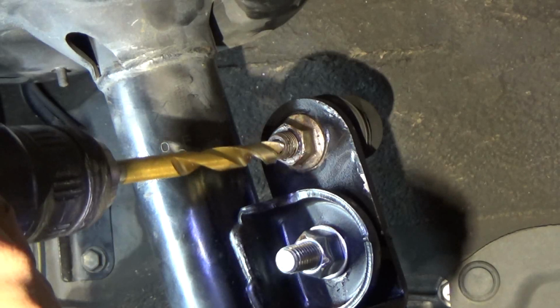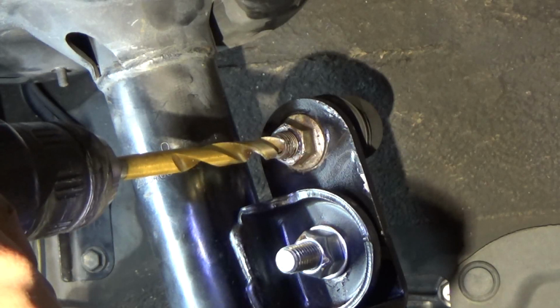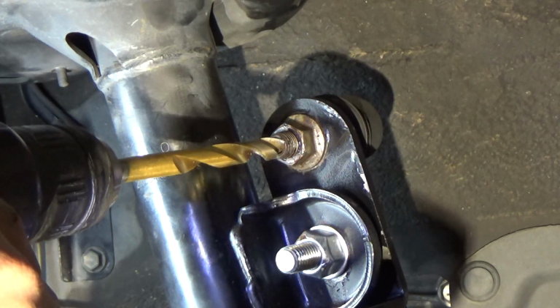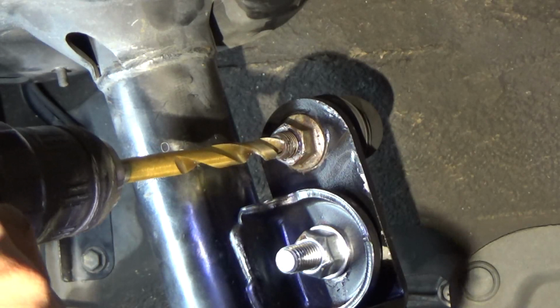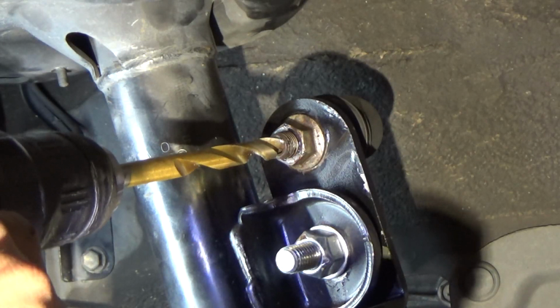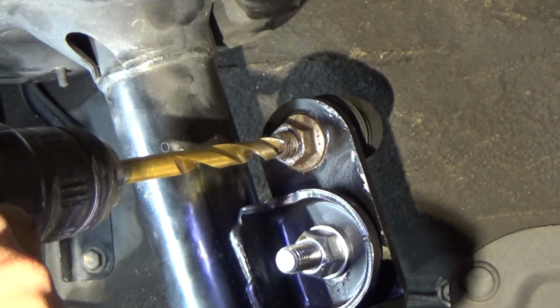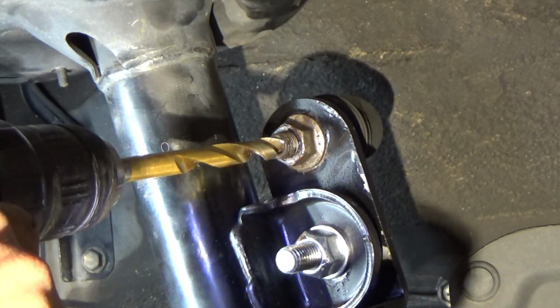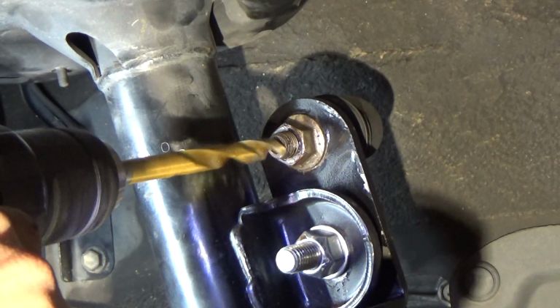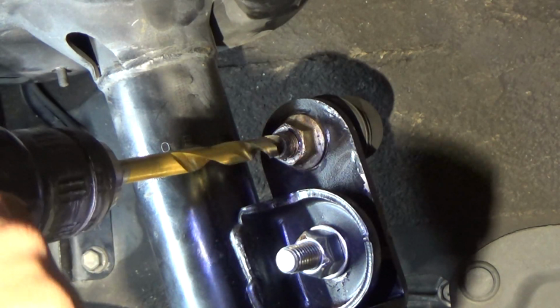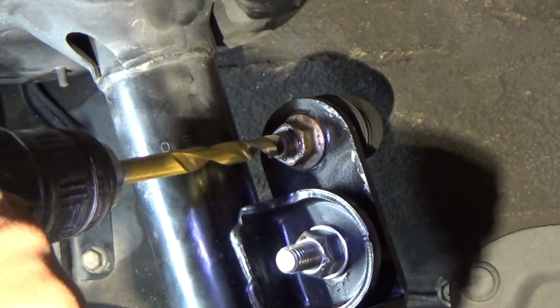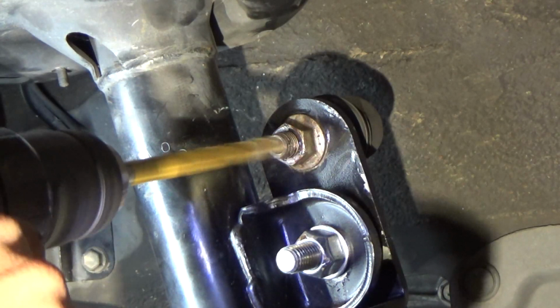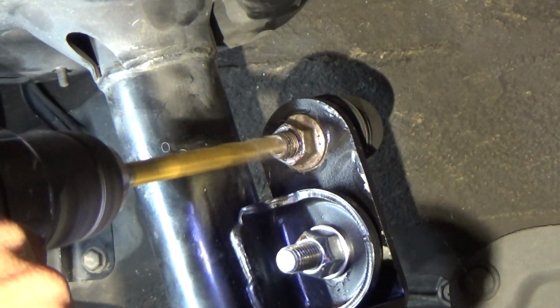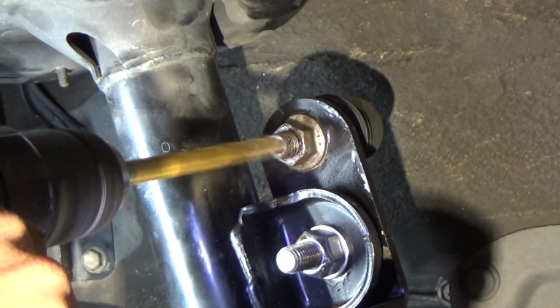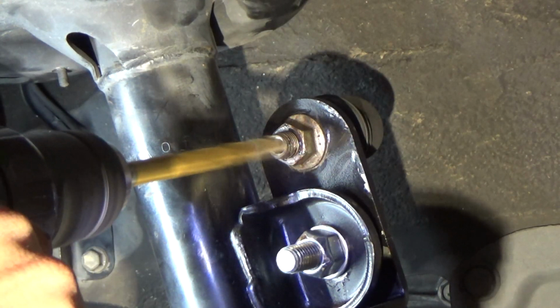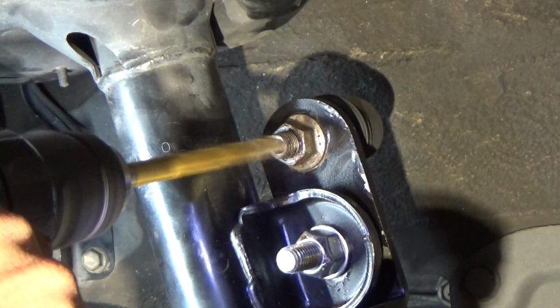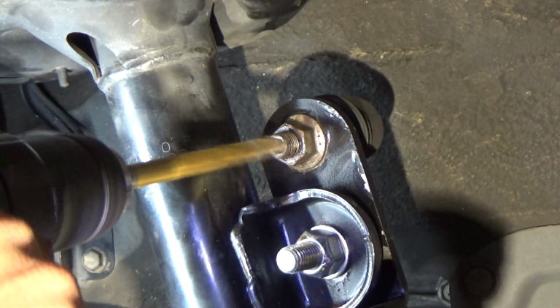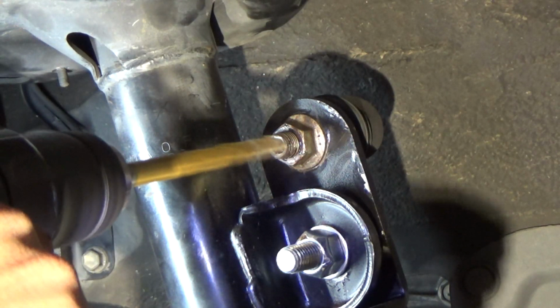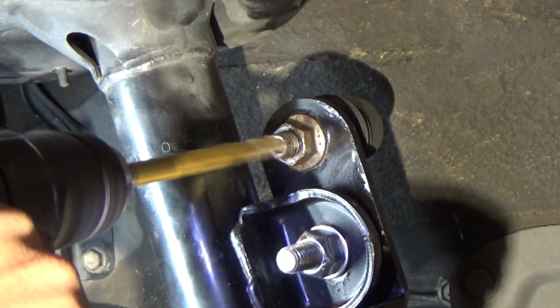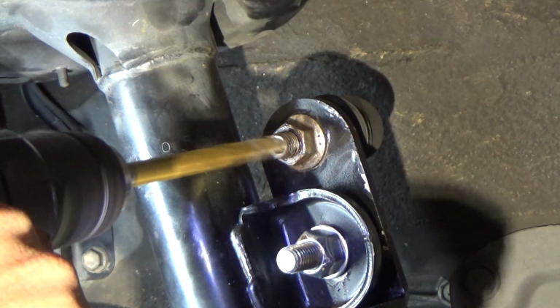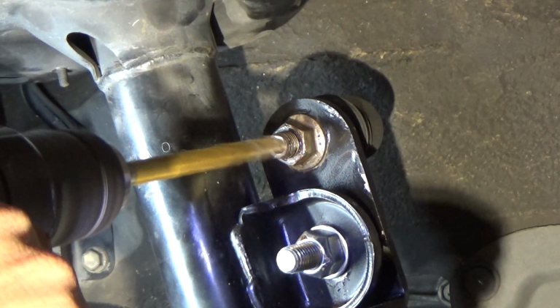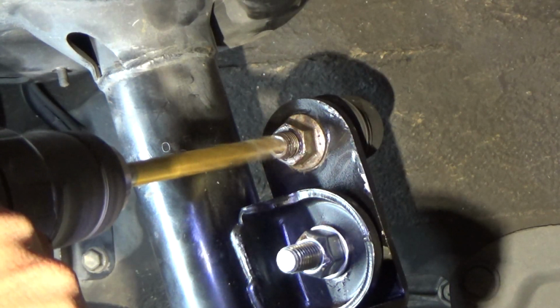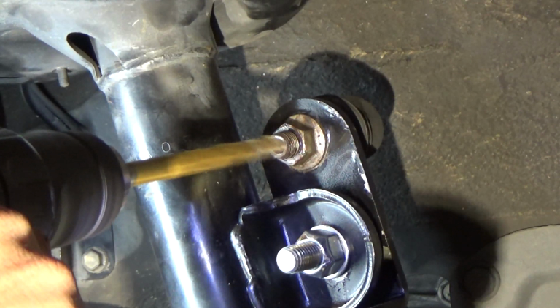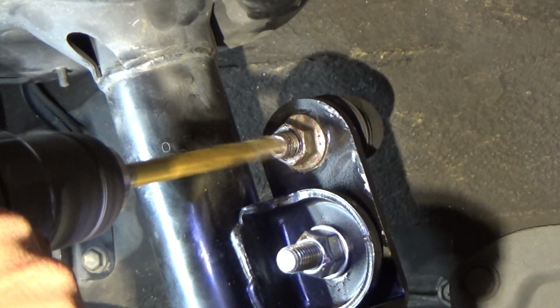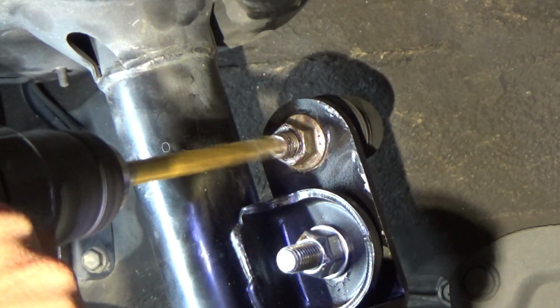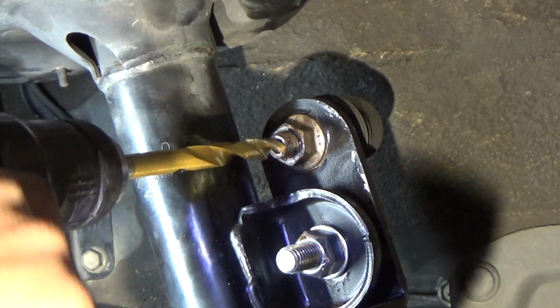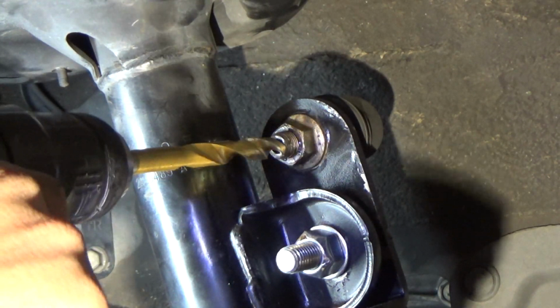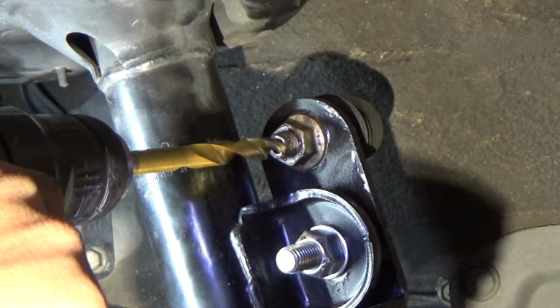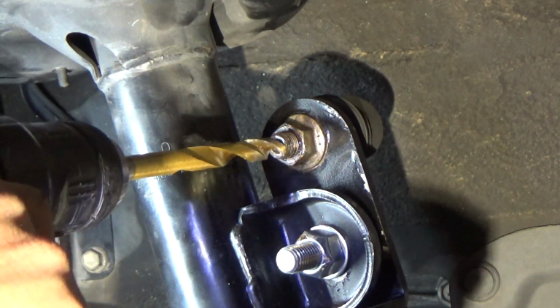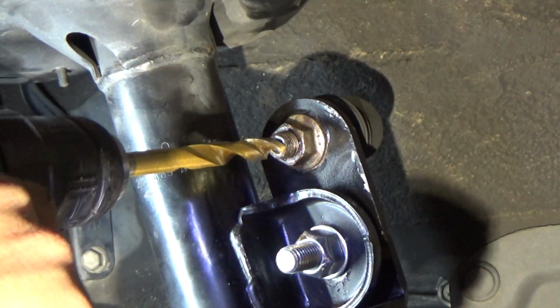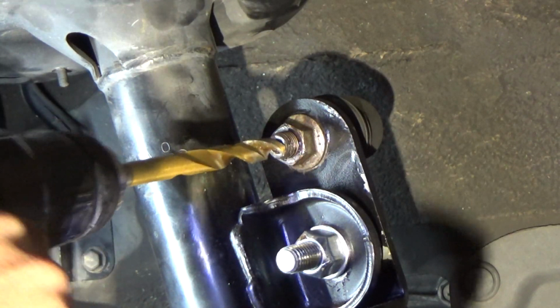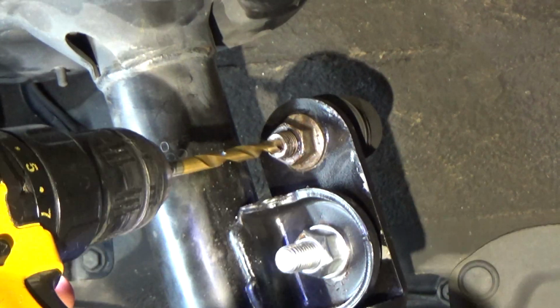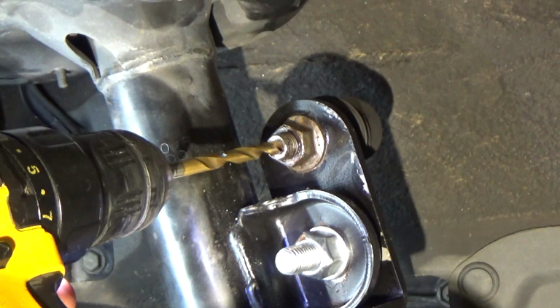Although there are a few ways to do this, today I'm going to show you how to do it with just a drill and a torx bit.